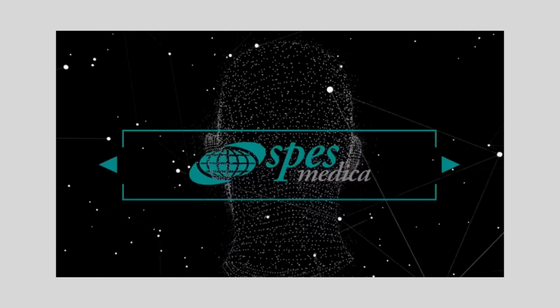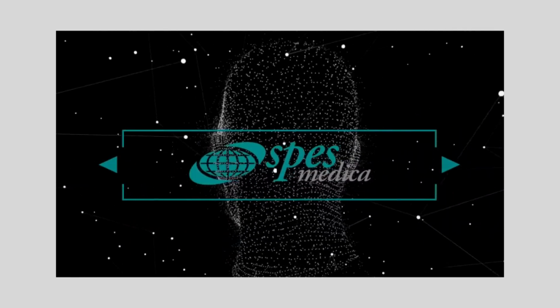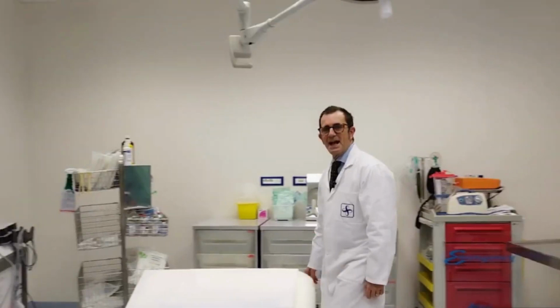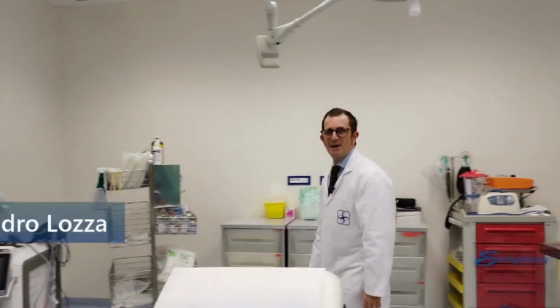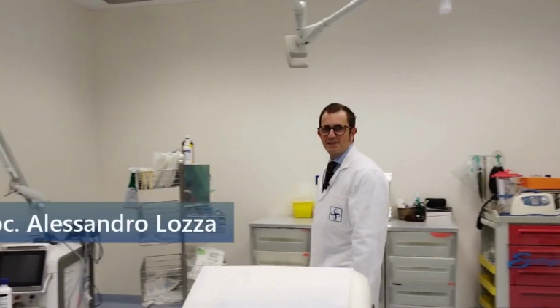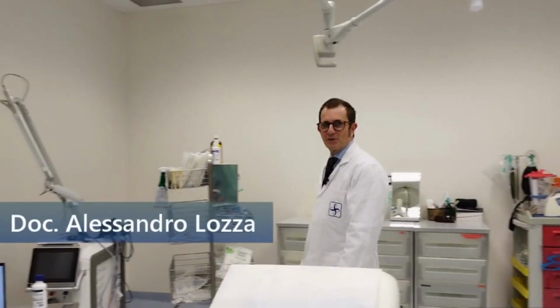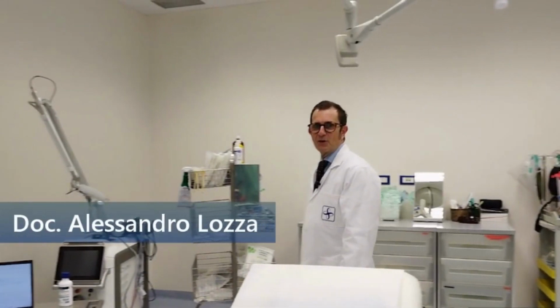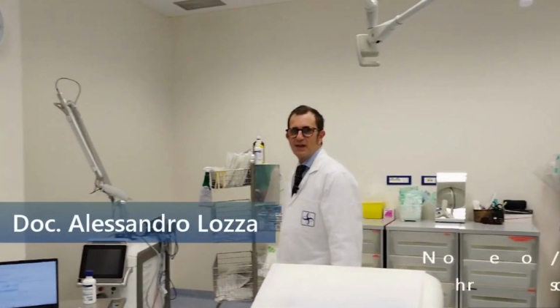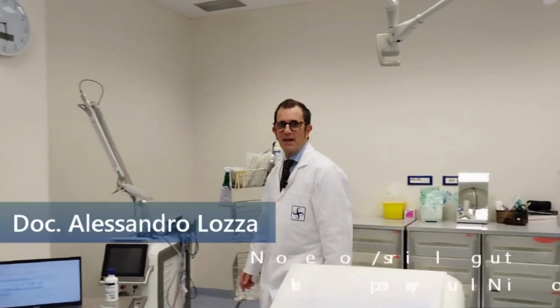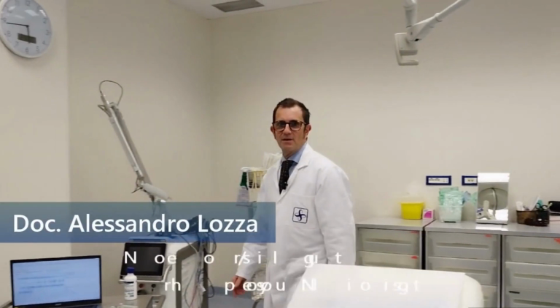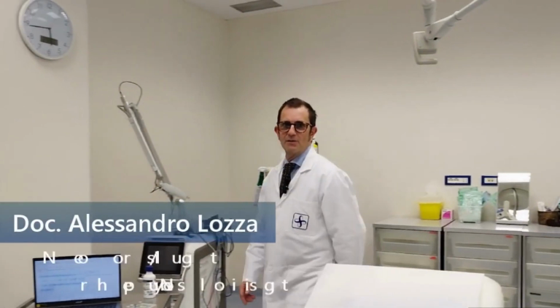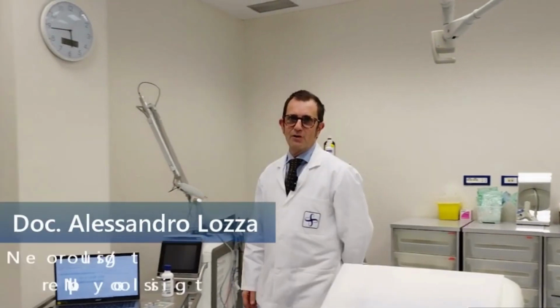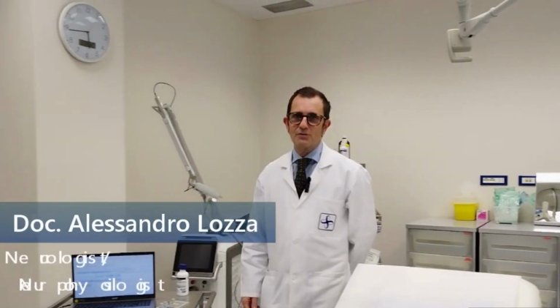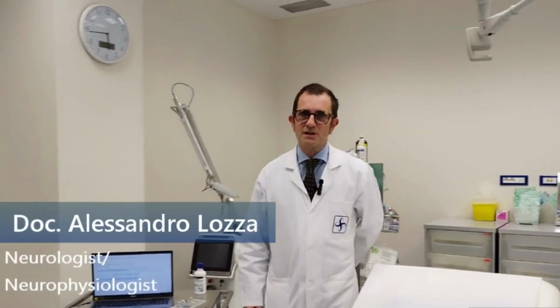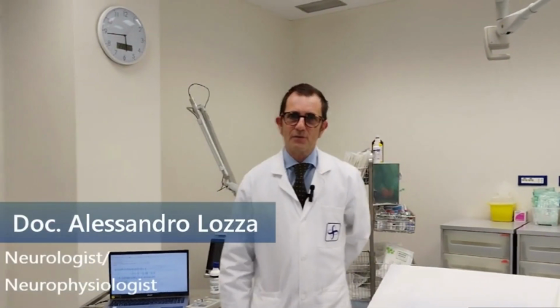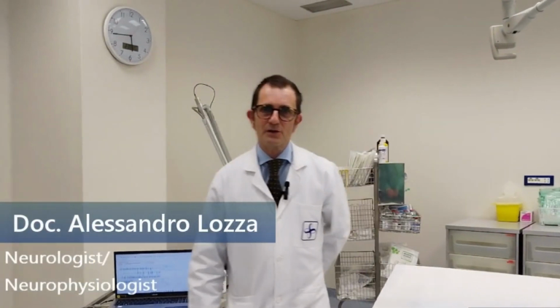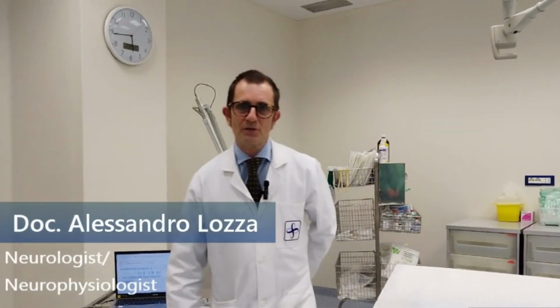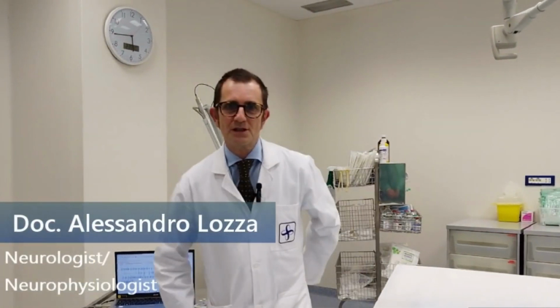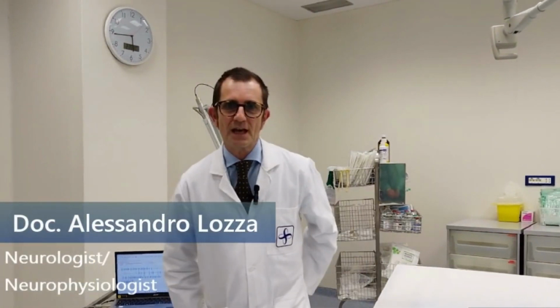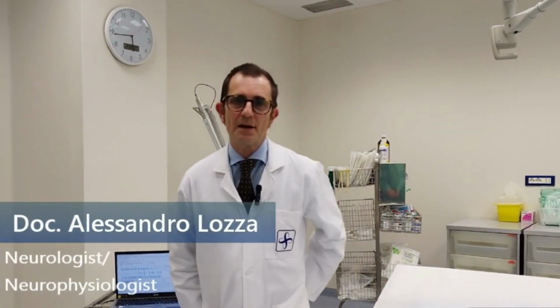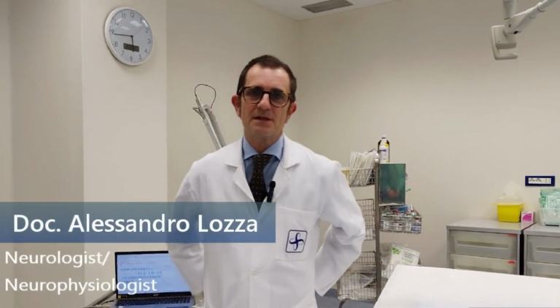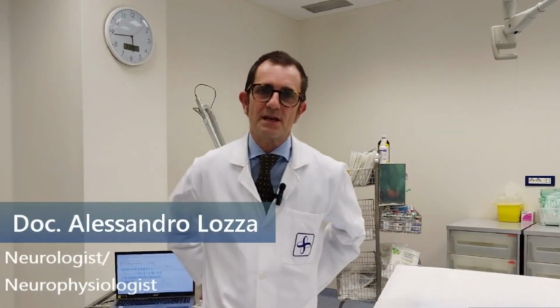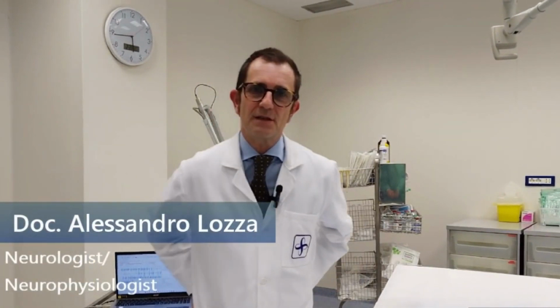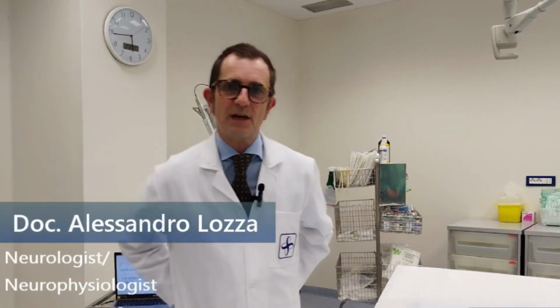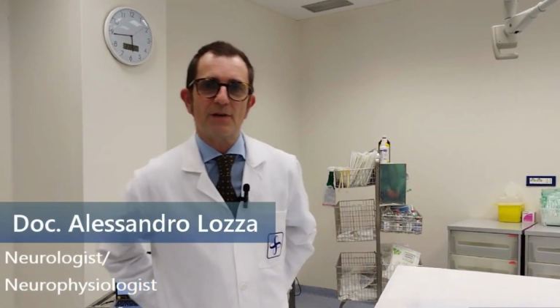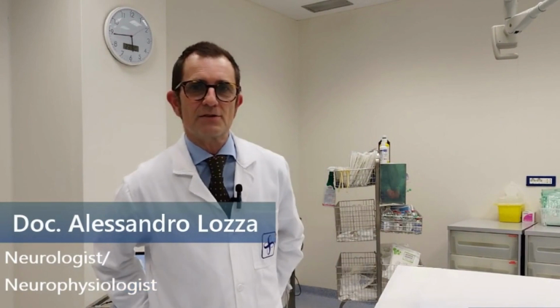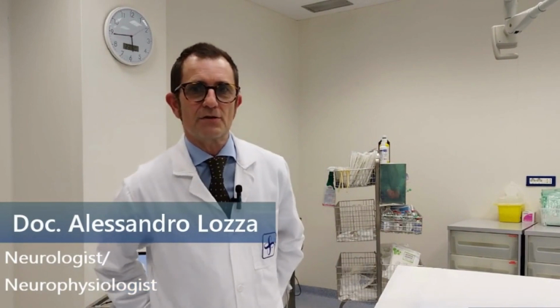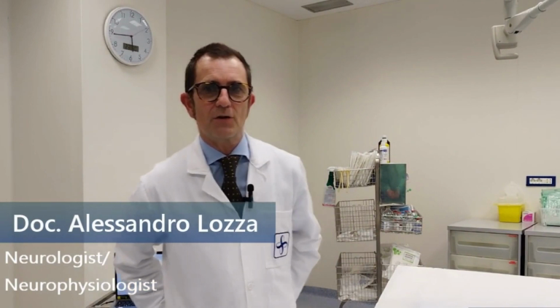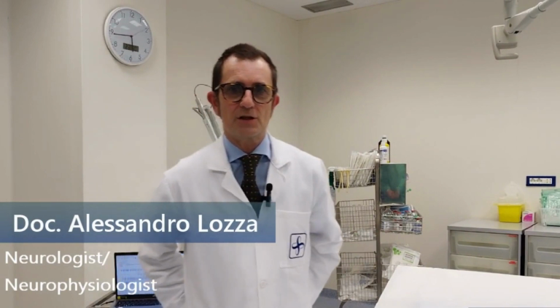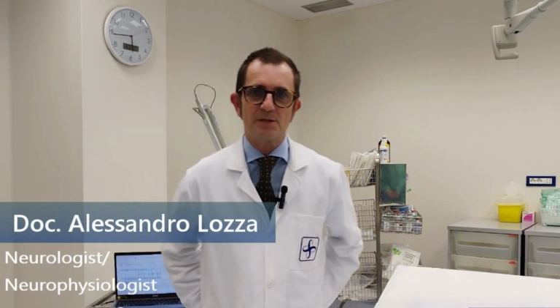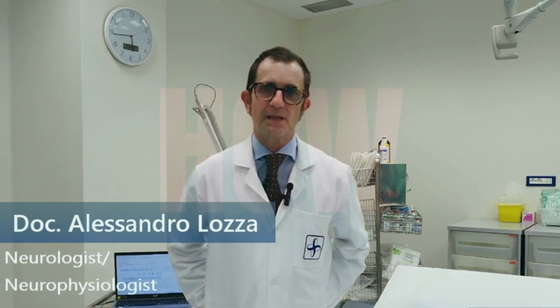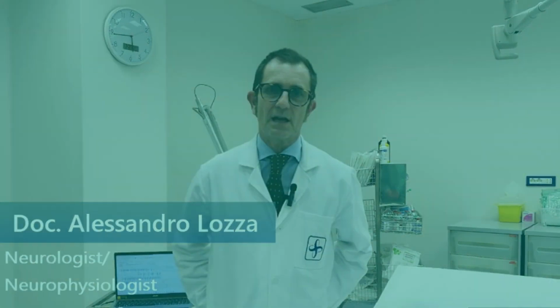Hi, I'm Alexandro Lozza. I am a neurologist and neurophysiologist and I'm the scientific advisor for SpesMedica.